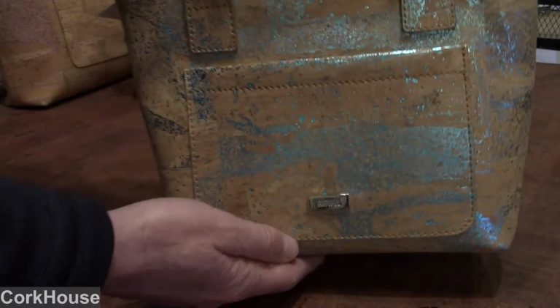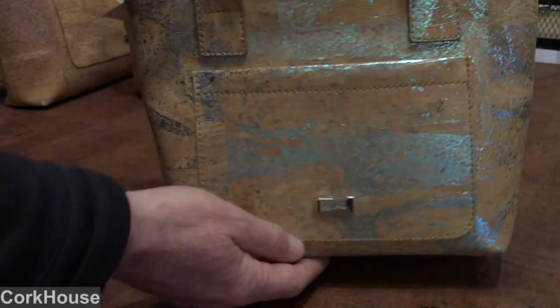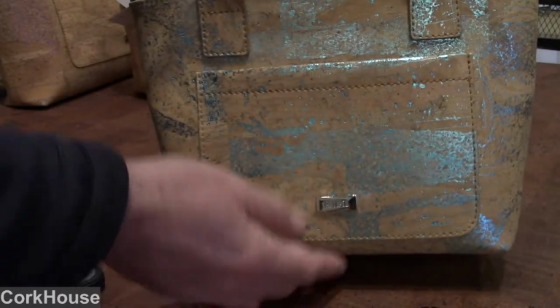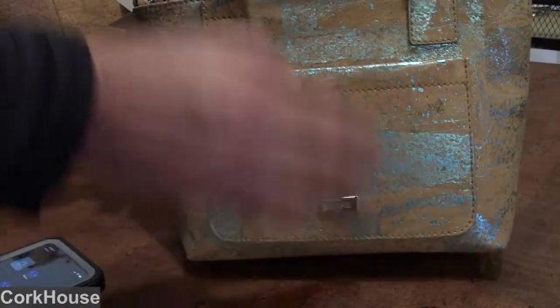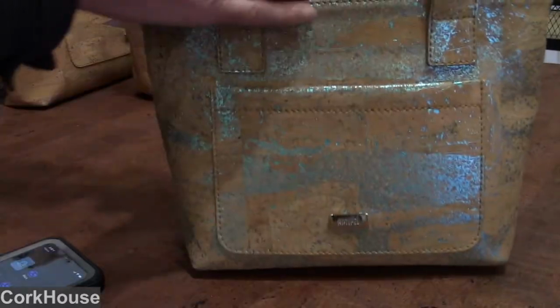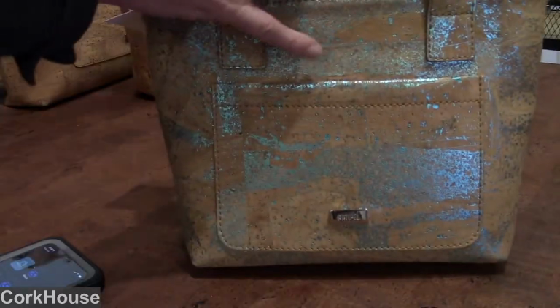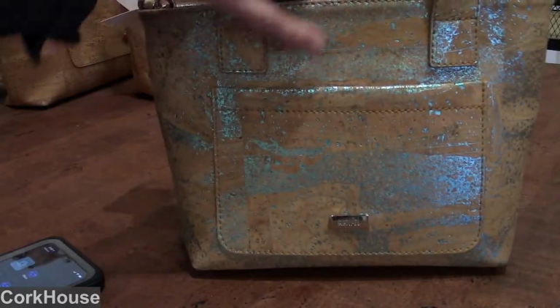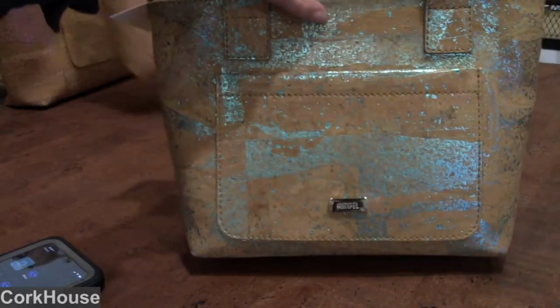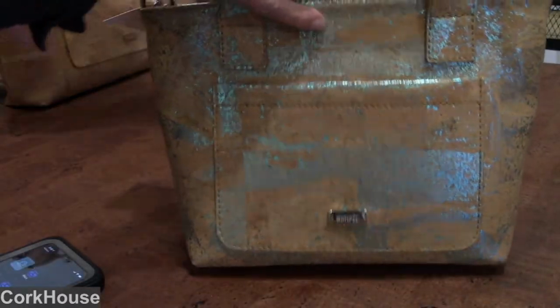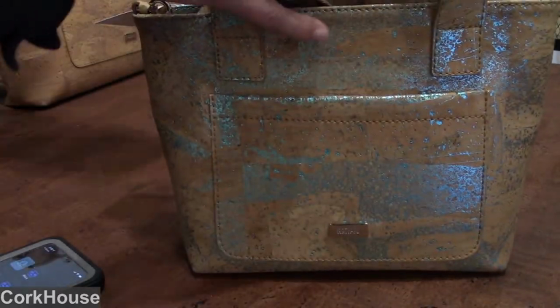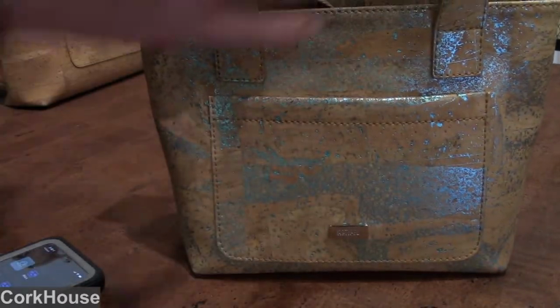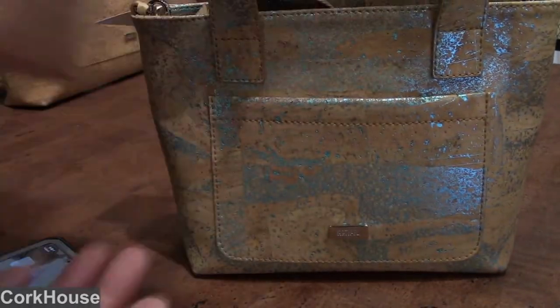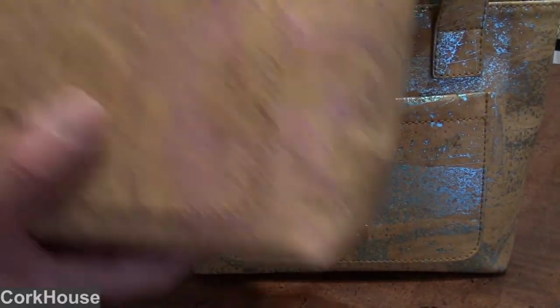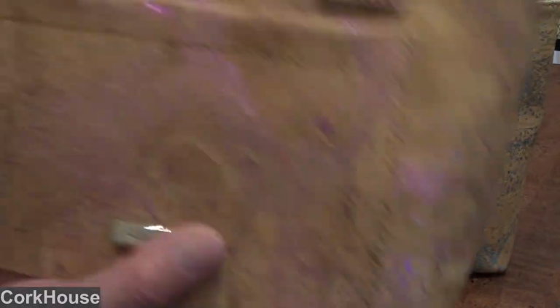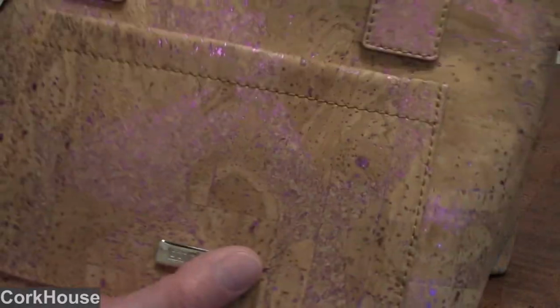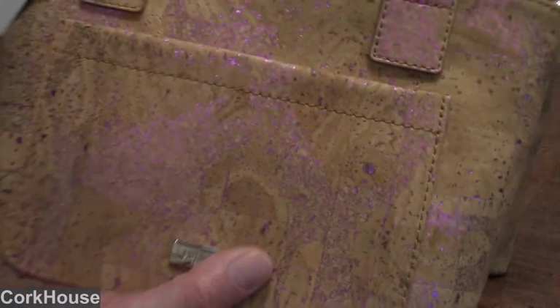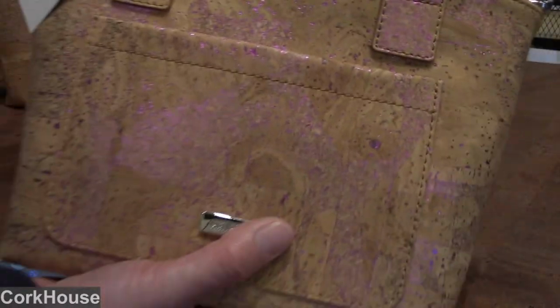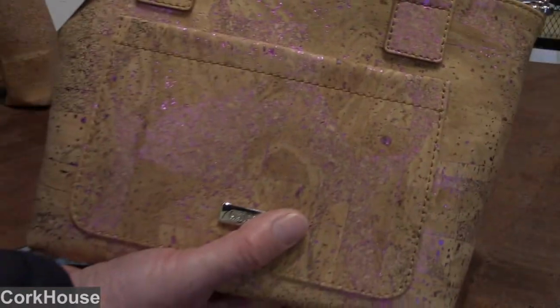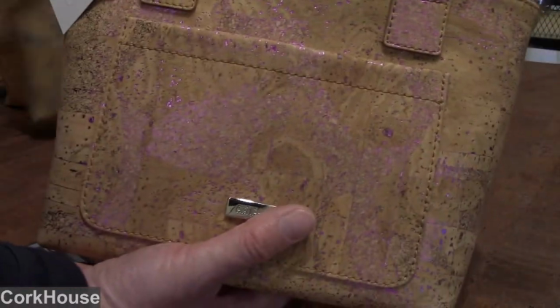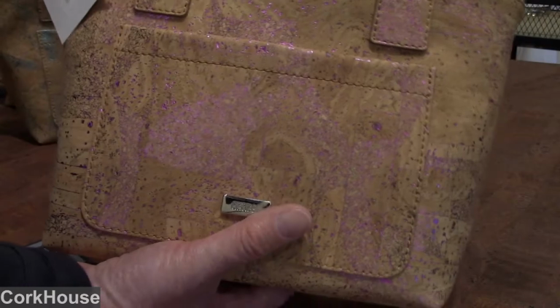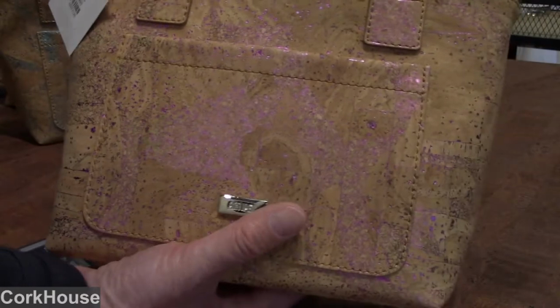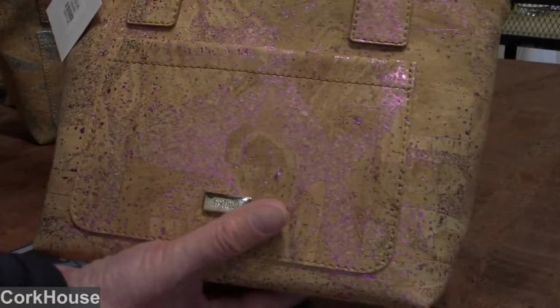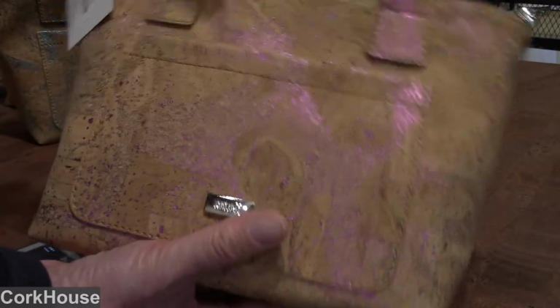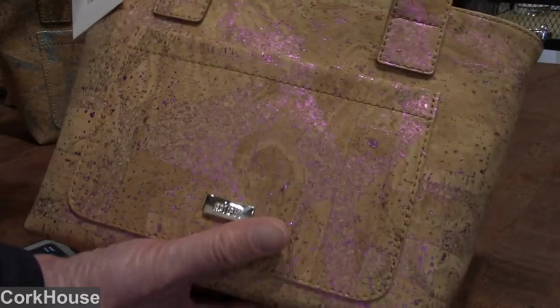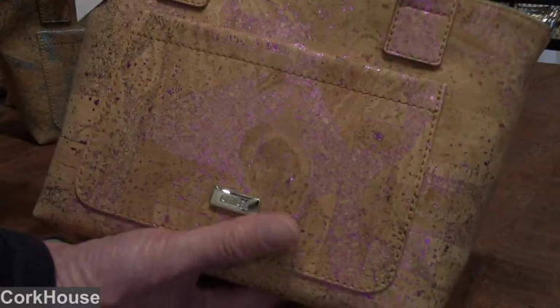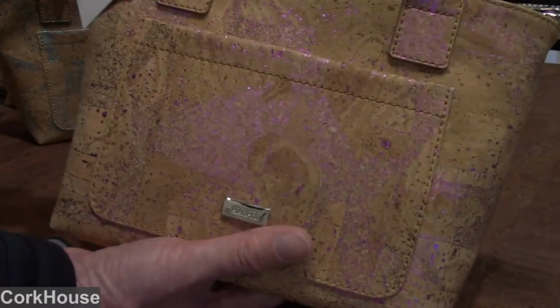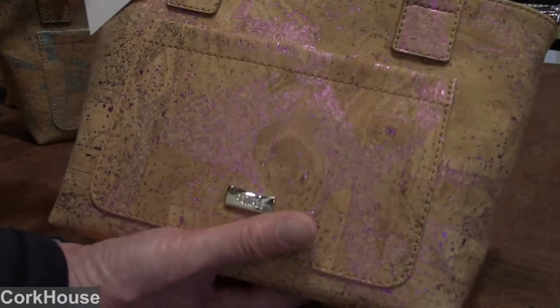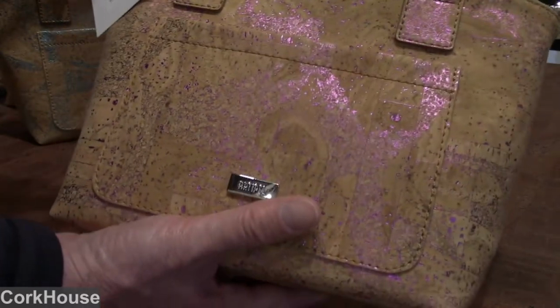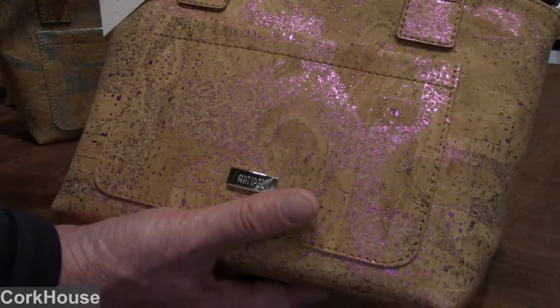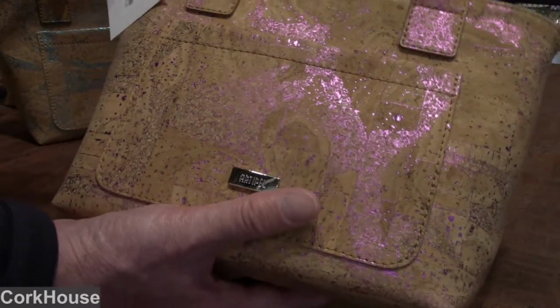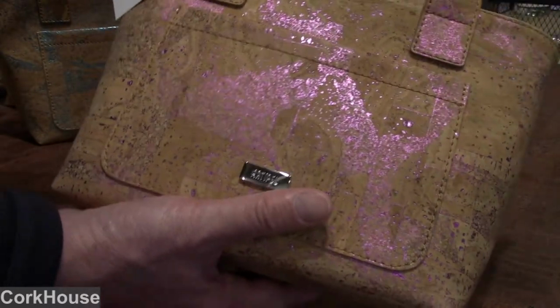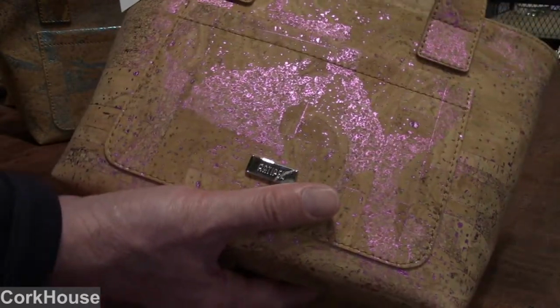And then the other one we have is the rose, which of course is kind of a rose color.